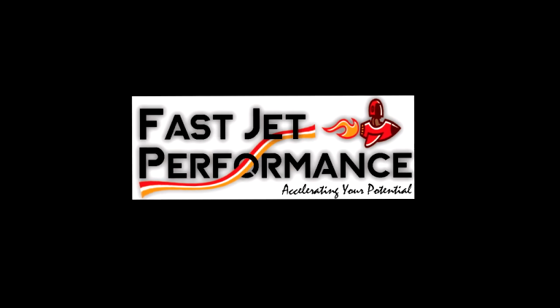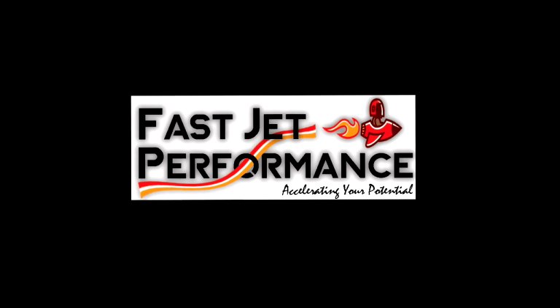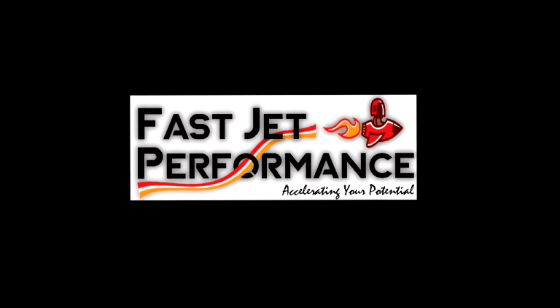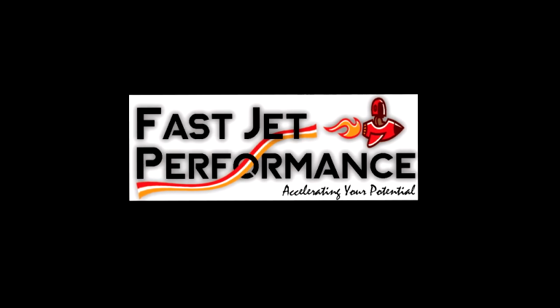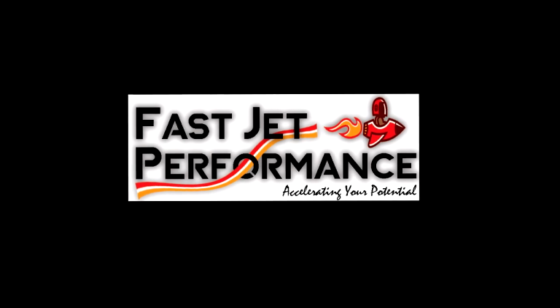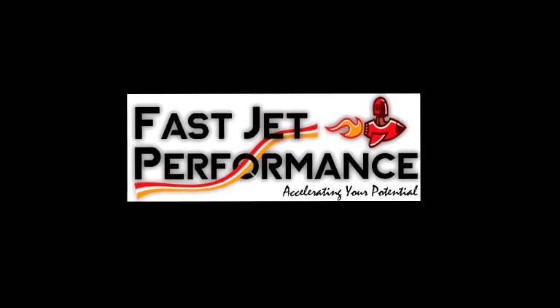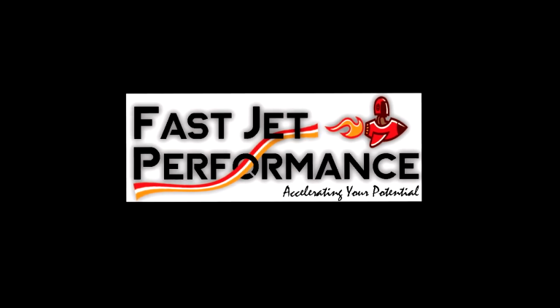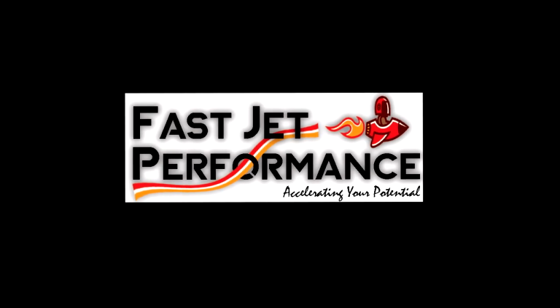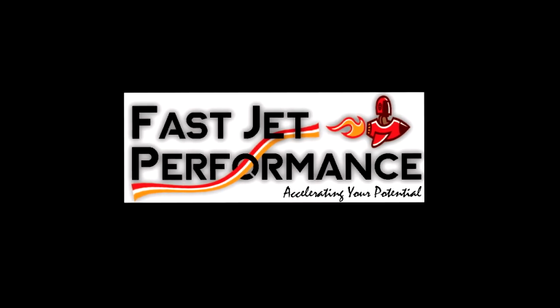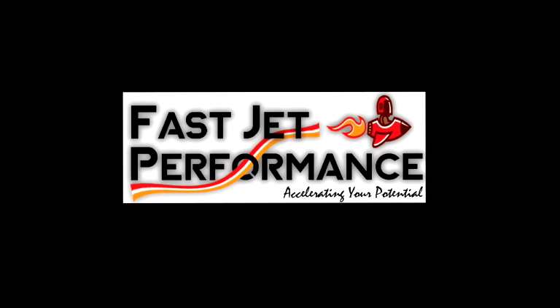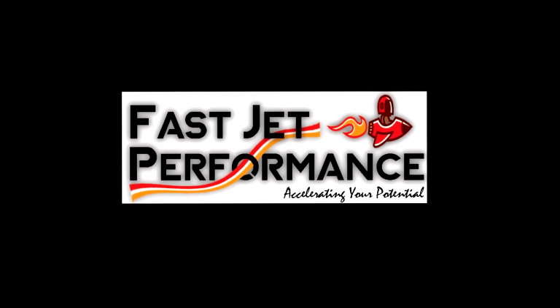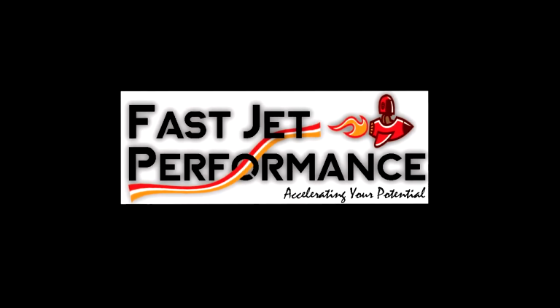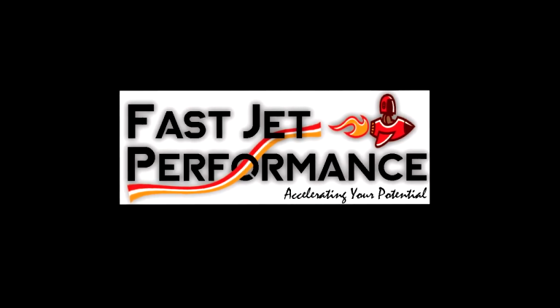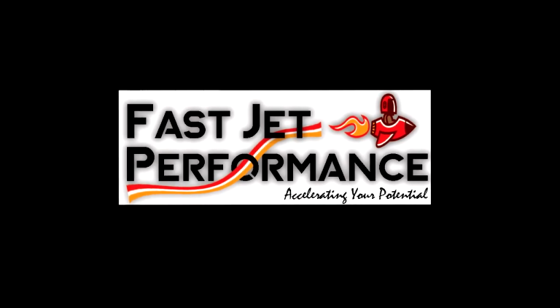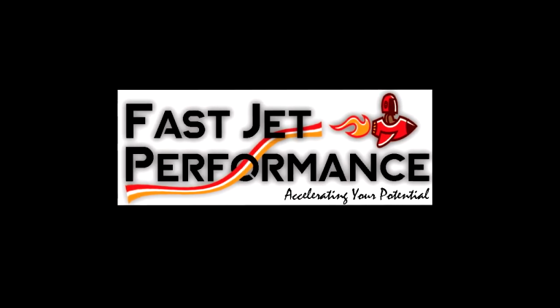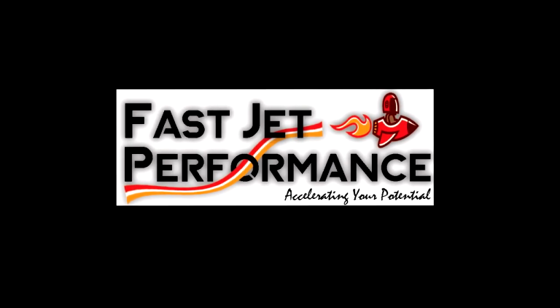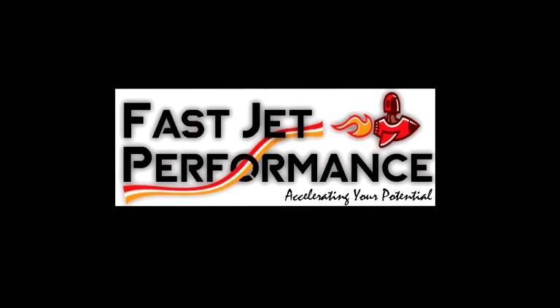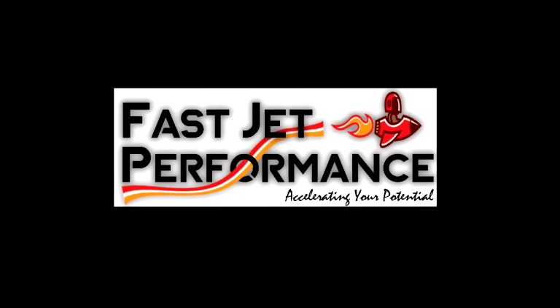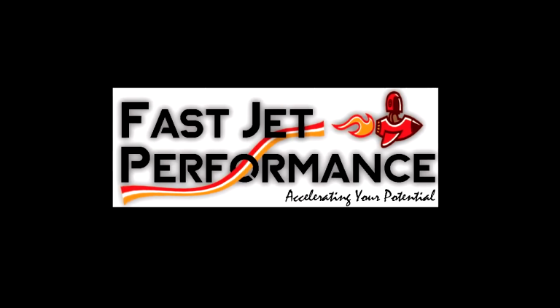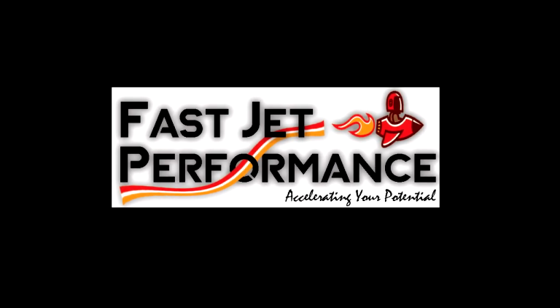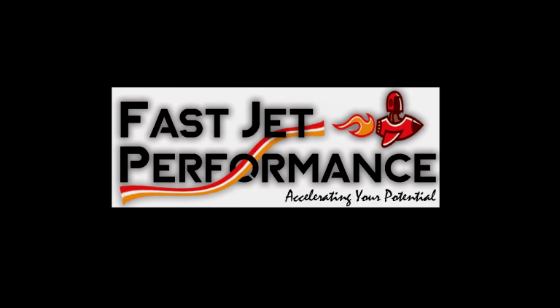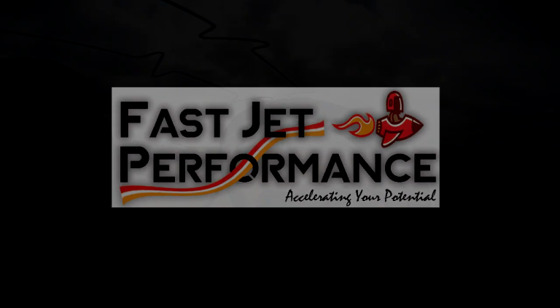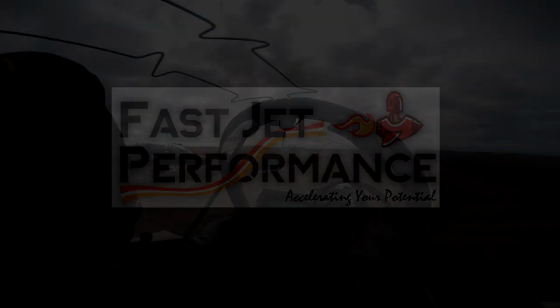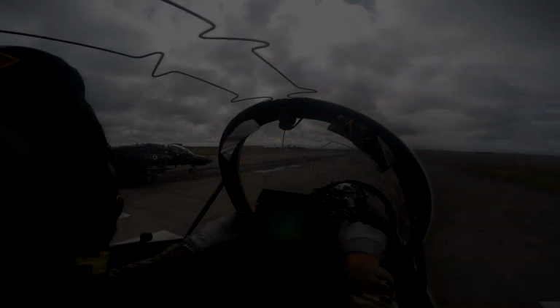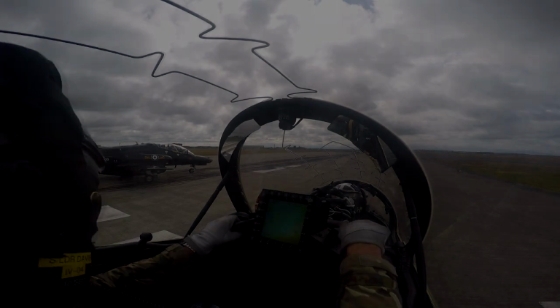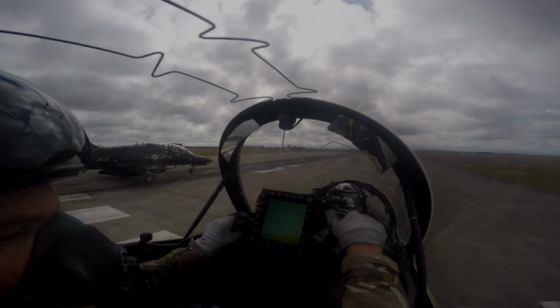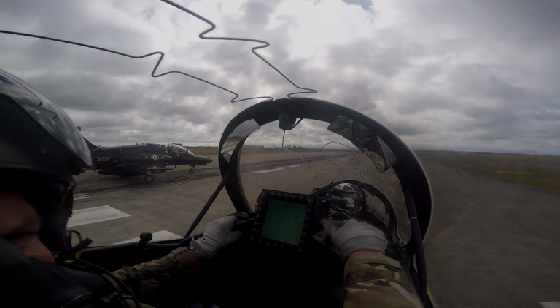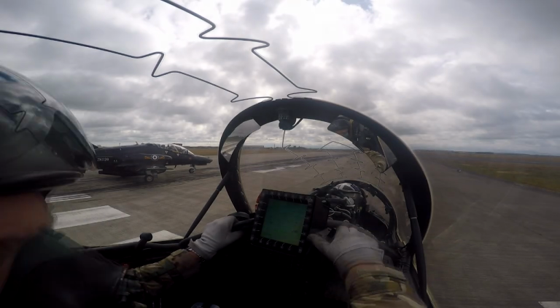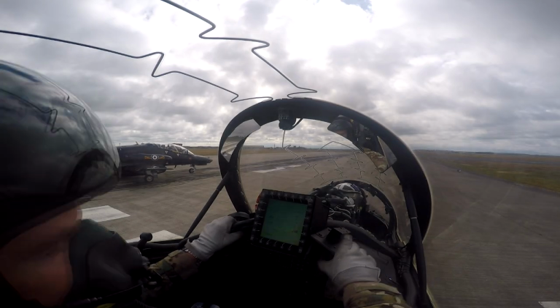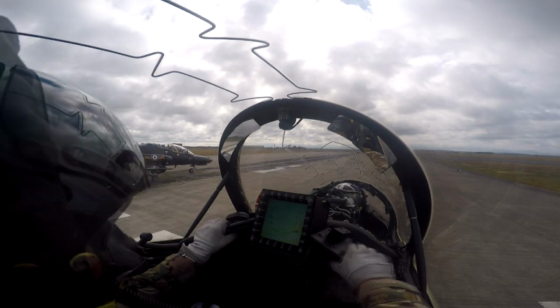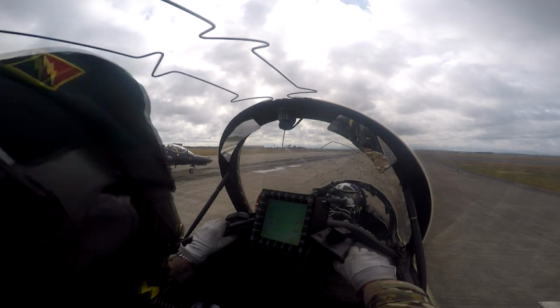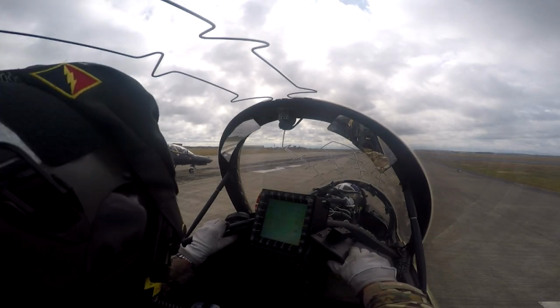Tim Davies, welcome to Fast Ship Performance. Today we're looking at a three-ship formation take-off of Hawk T2s from runway 13 at RF Valley.